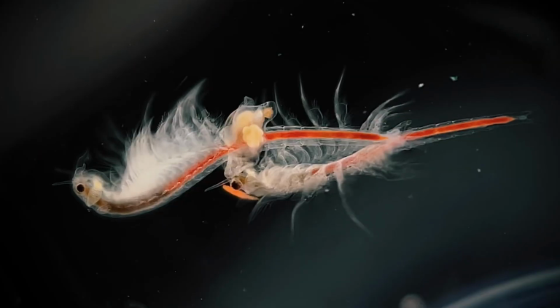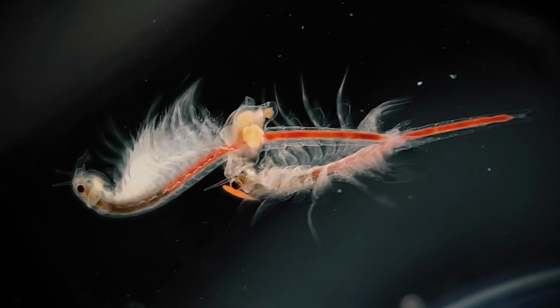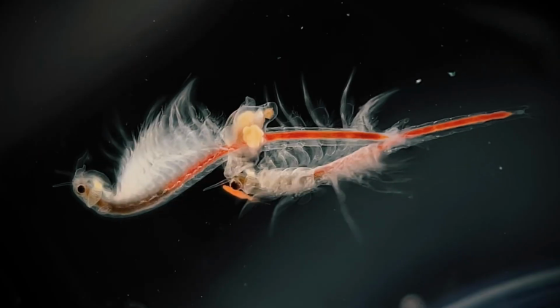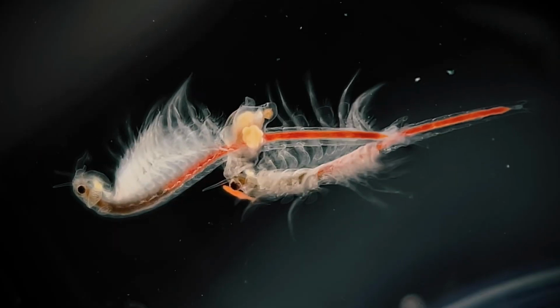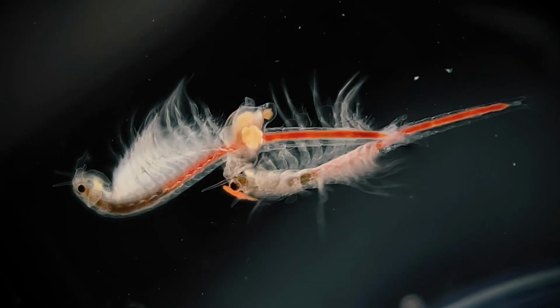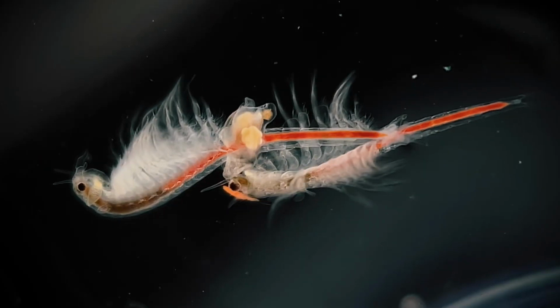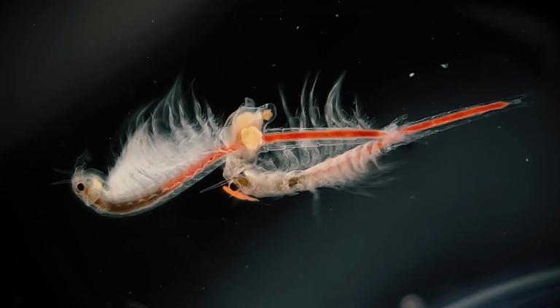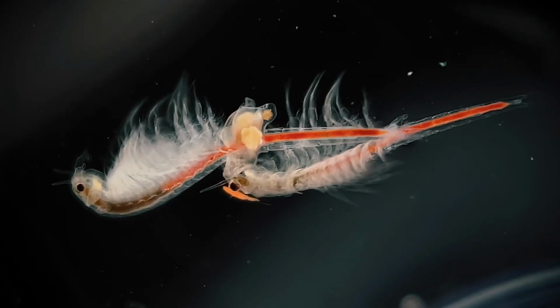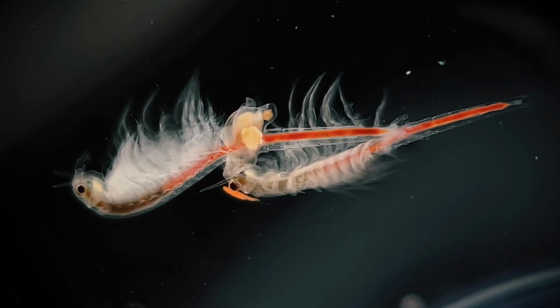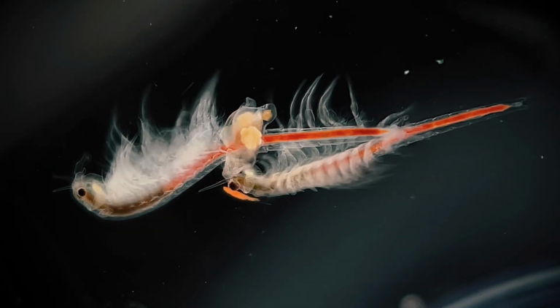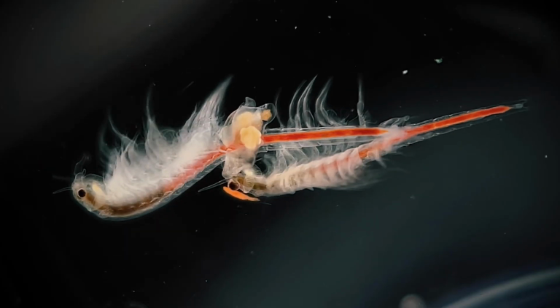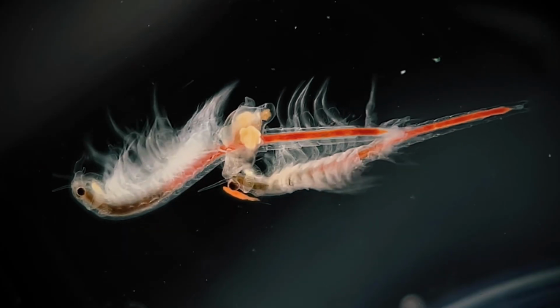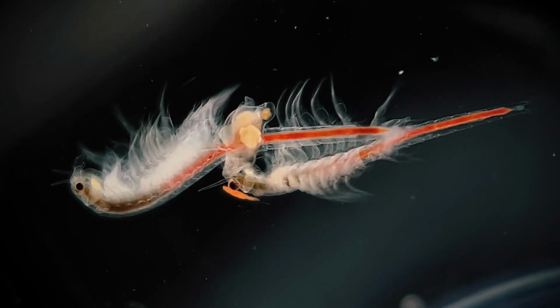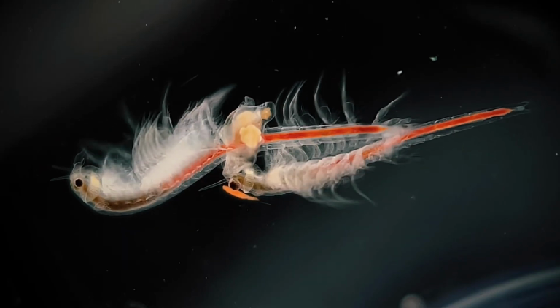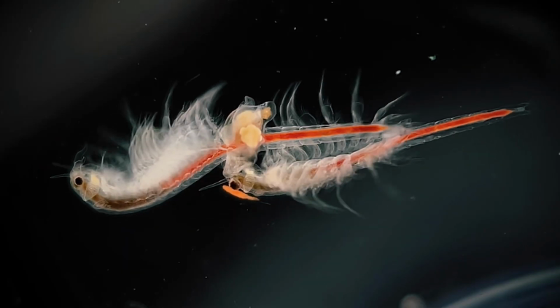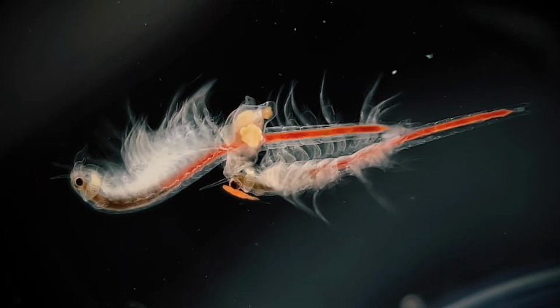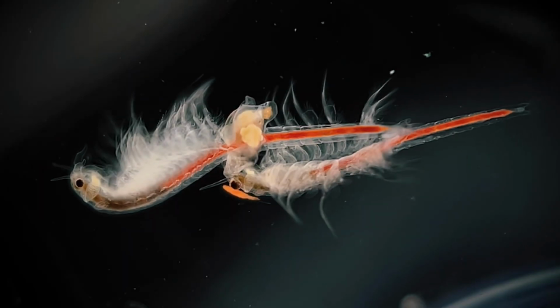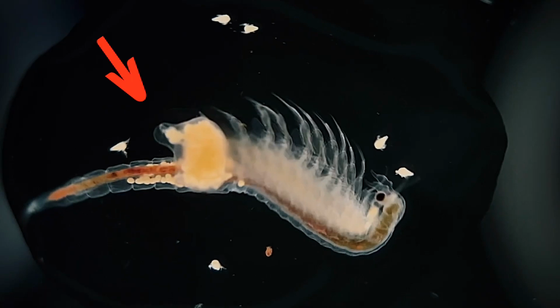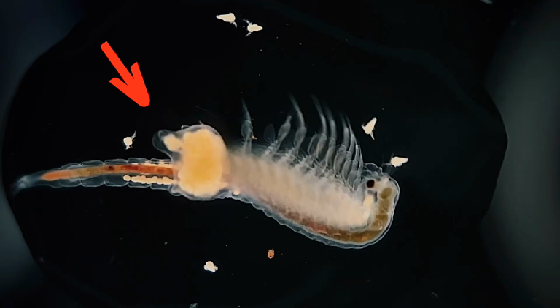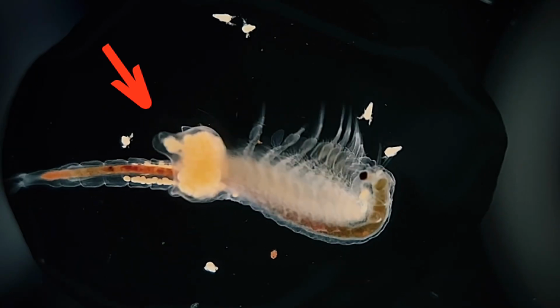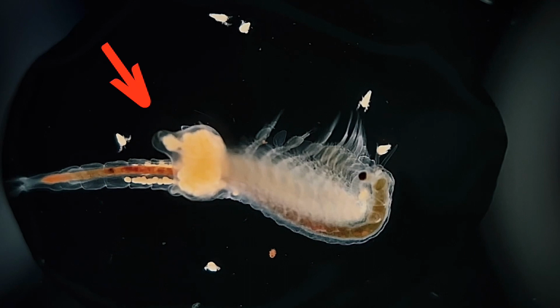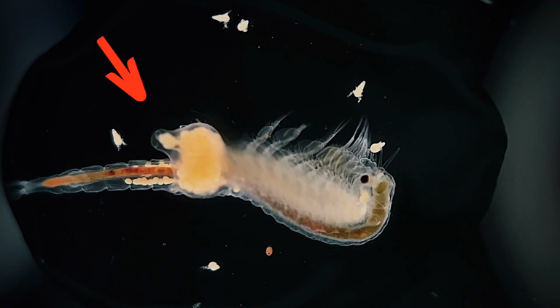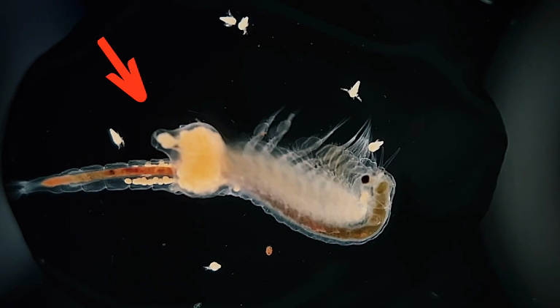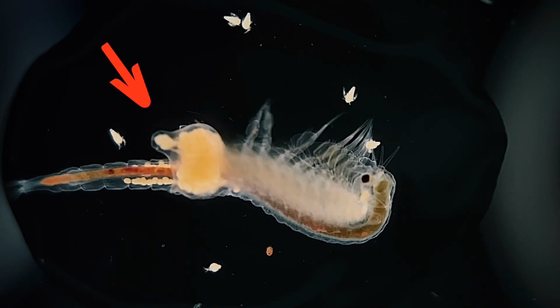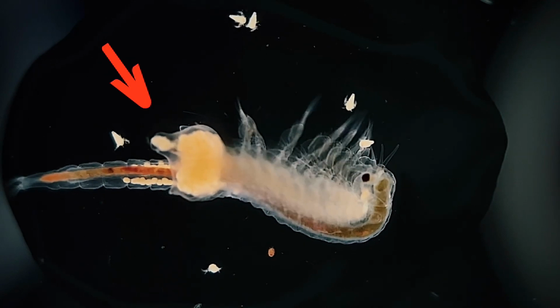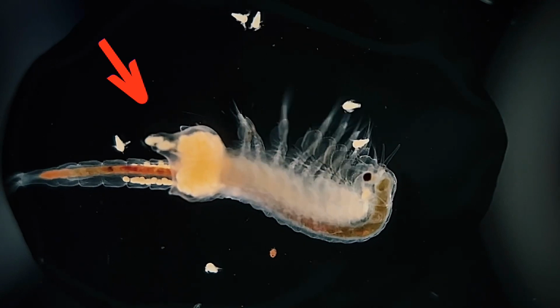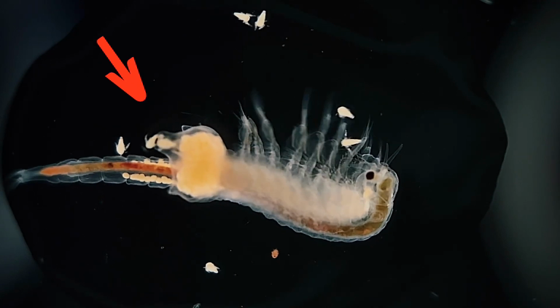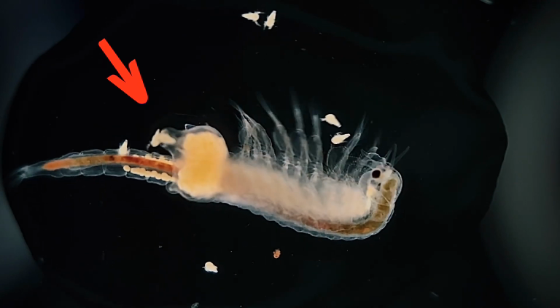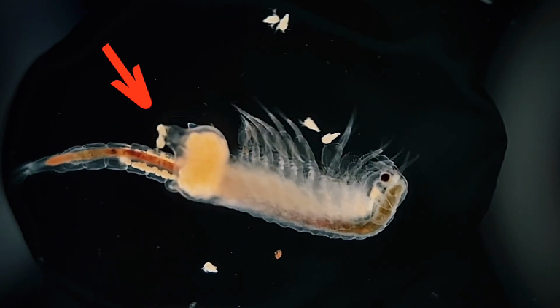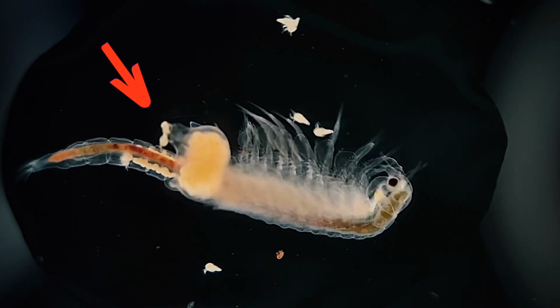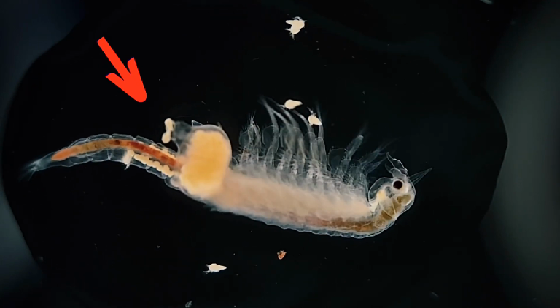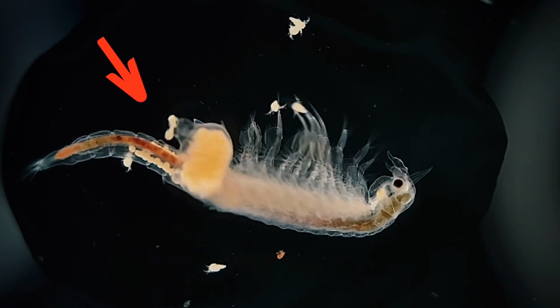We'll get in close so you can view the beautiful detail of their bodies under the microscope, and watch in high definition just how the female can give birth to live young.